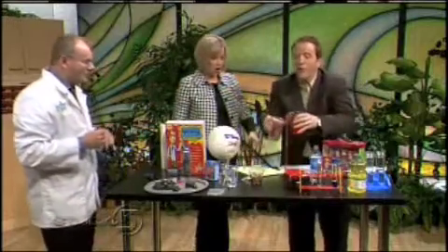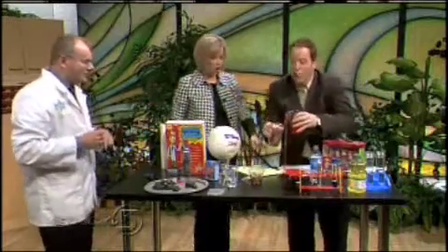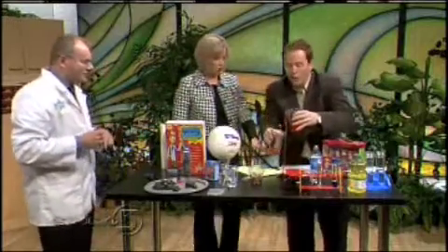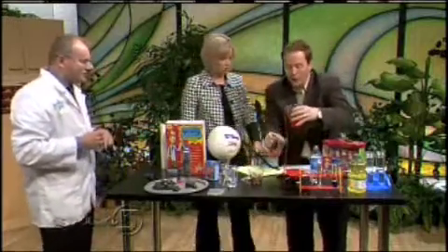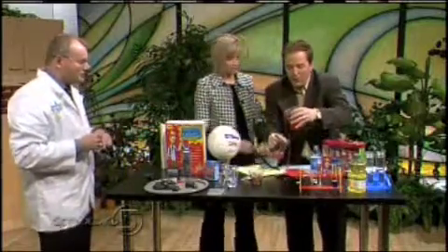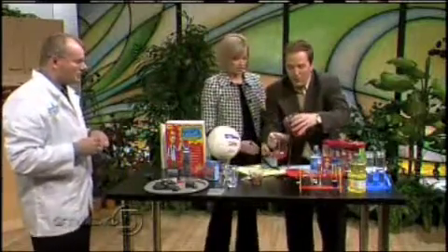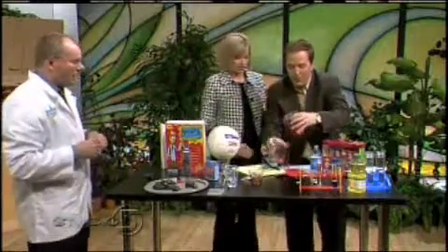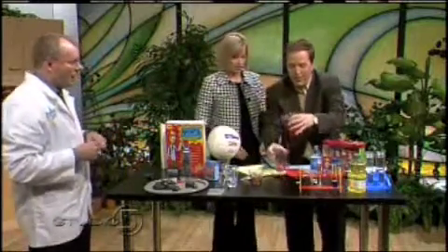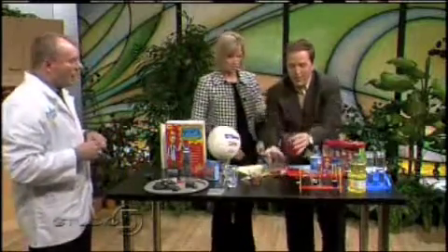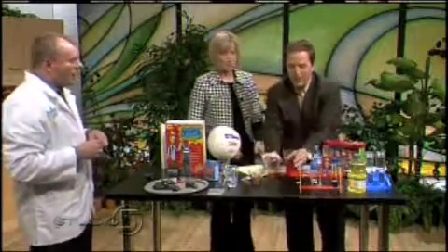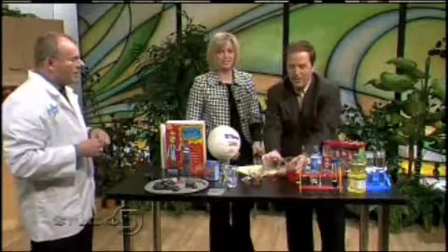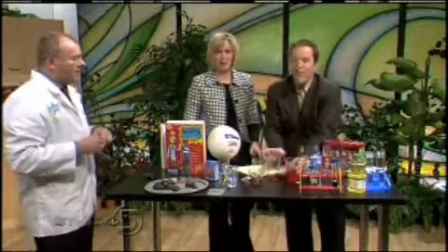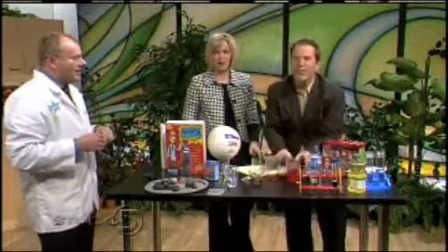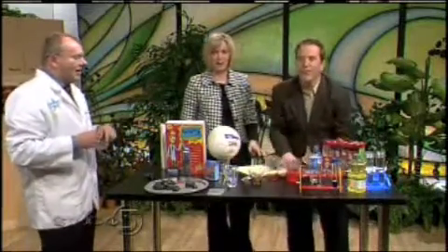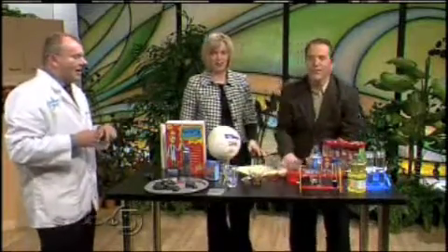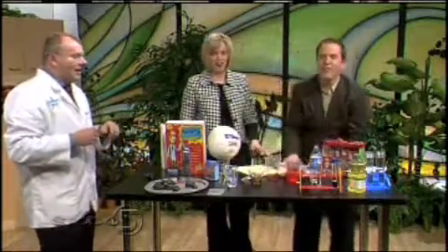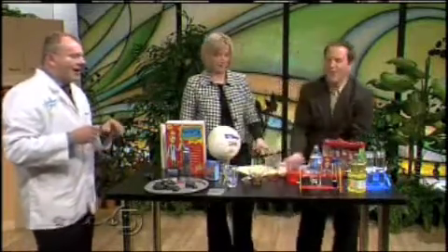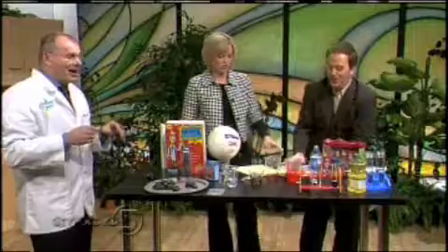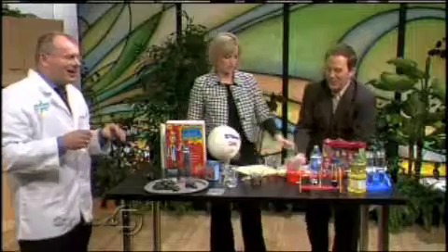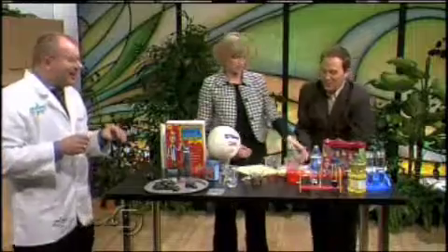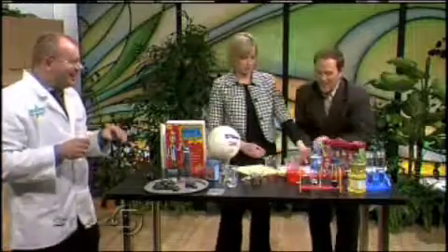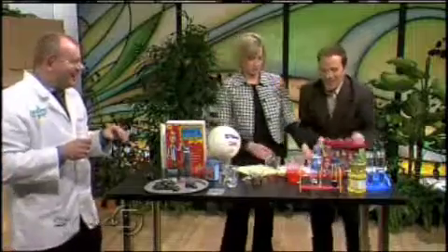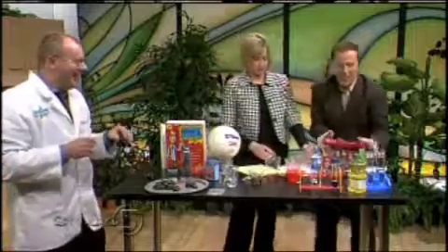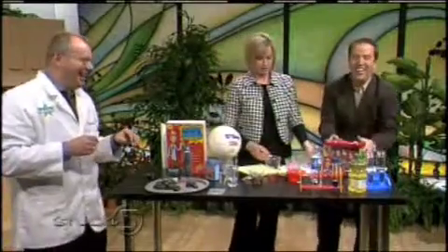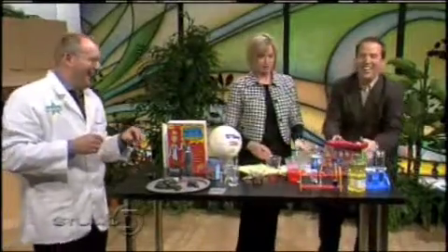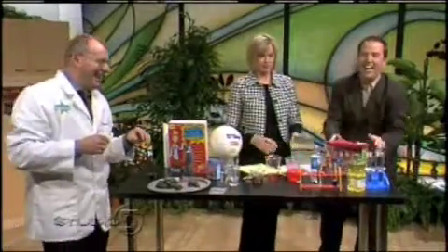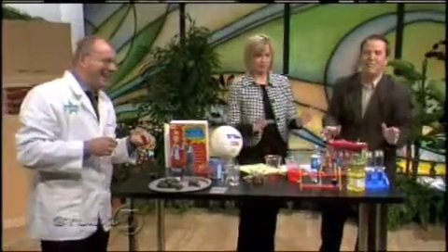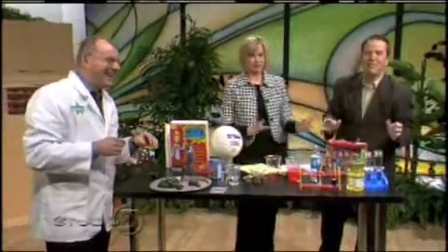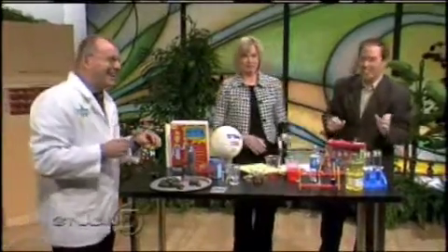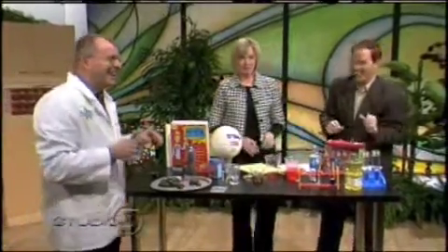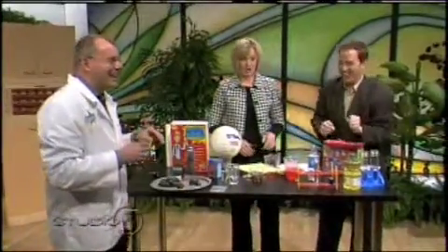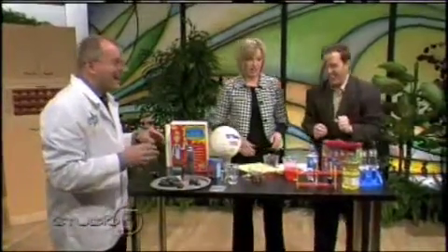I wasn't watching where I was pouring — the polymer is now all over my script. We've made an organic mess here.